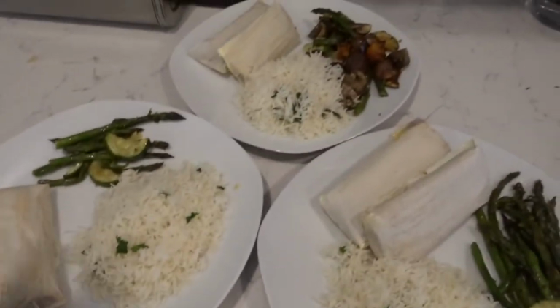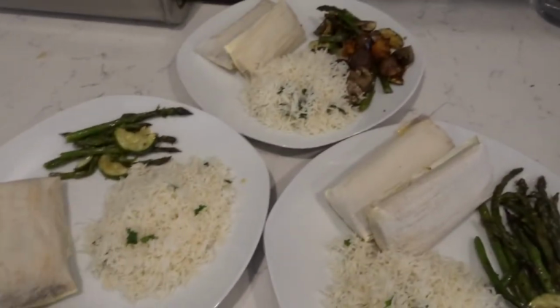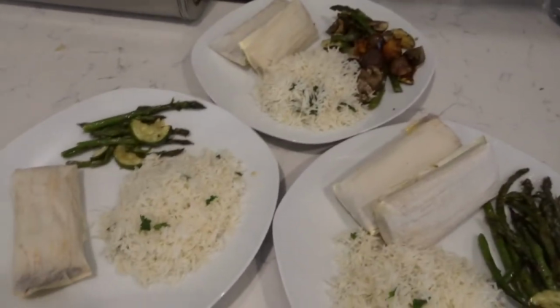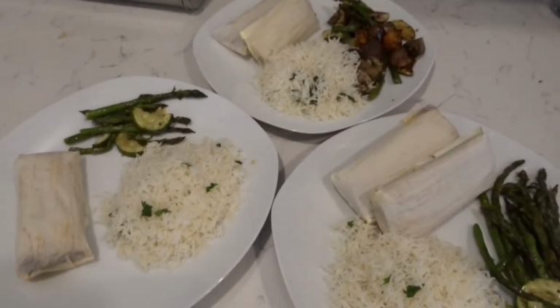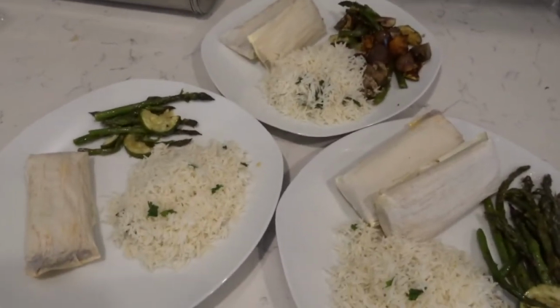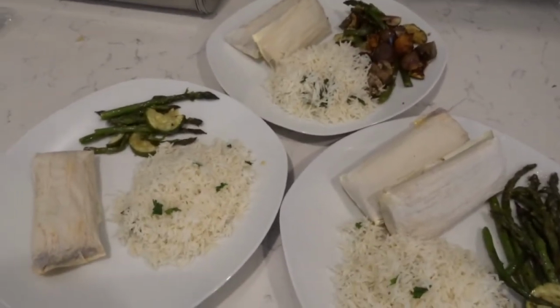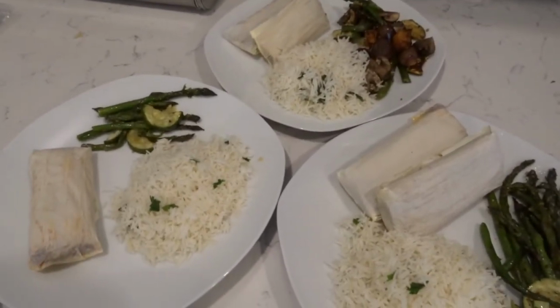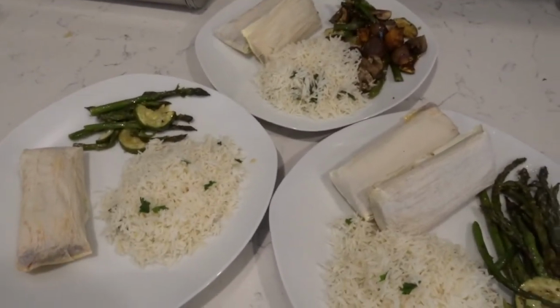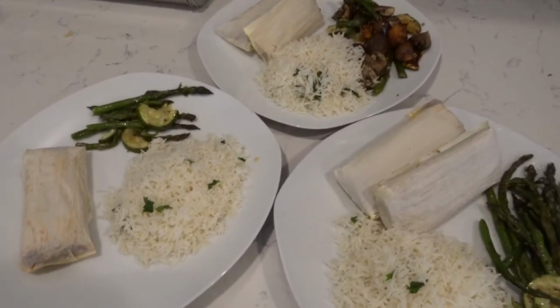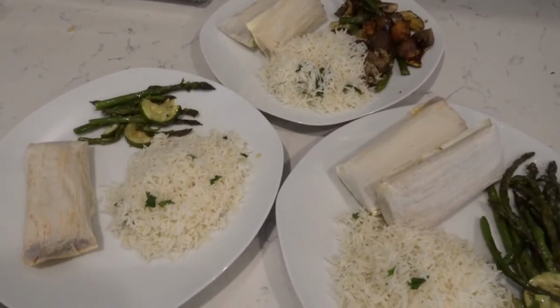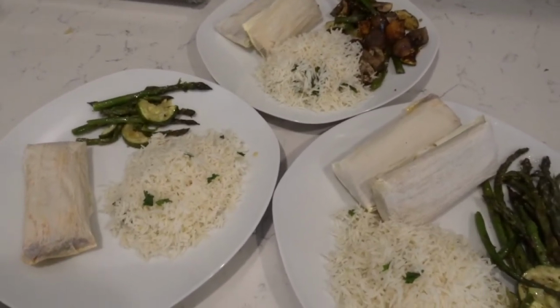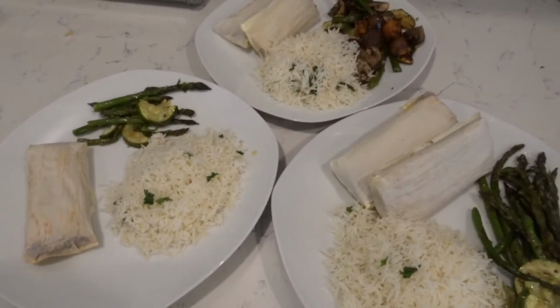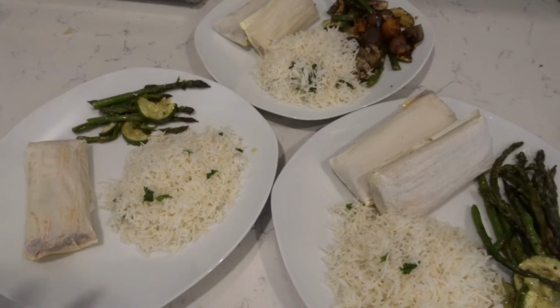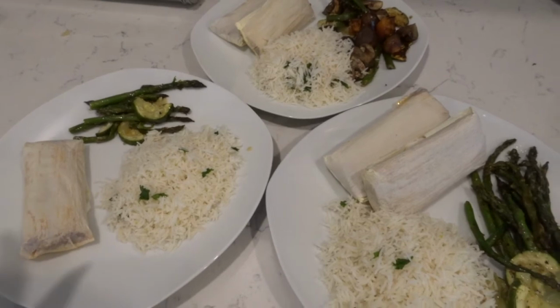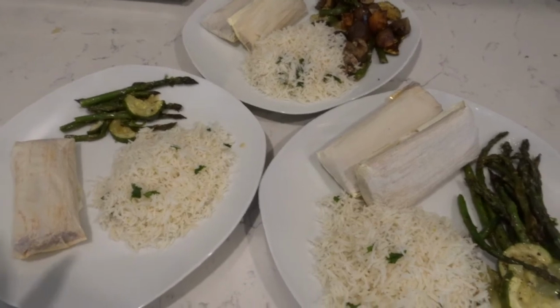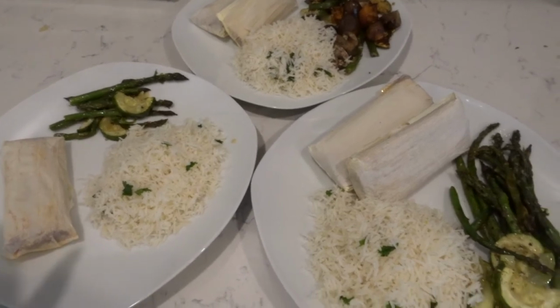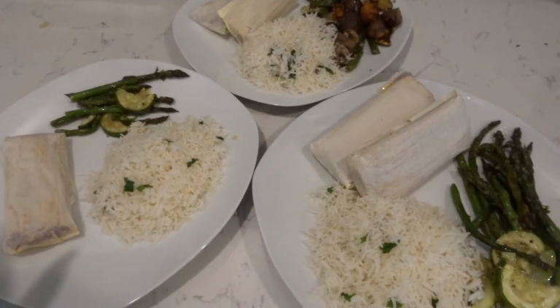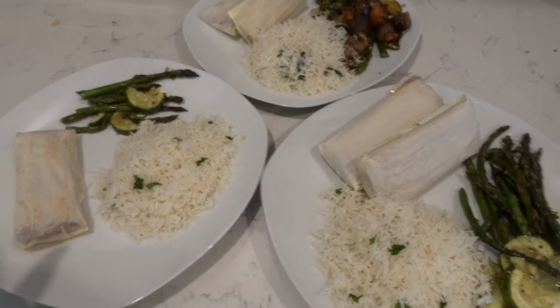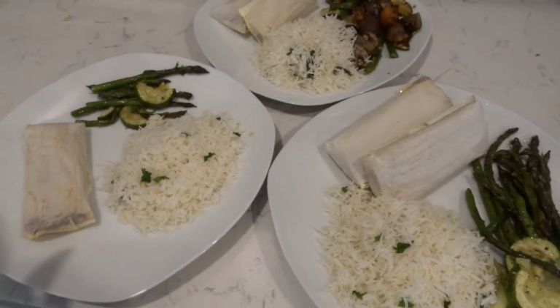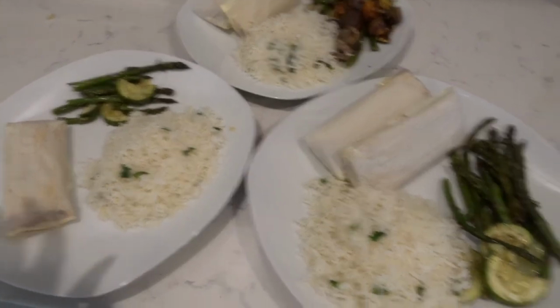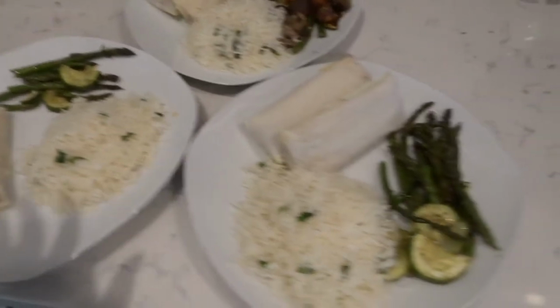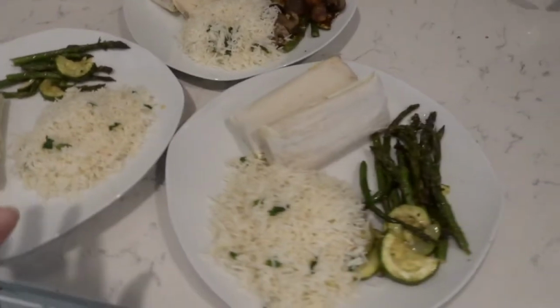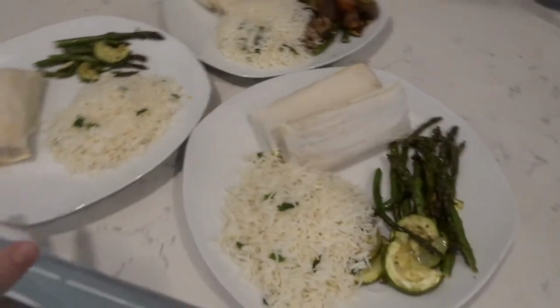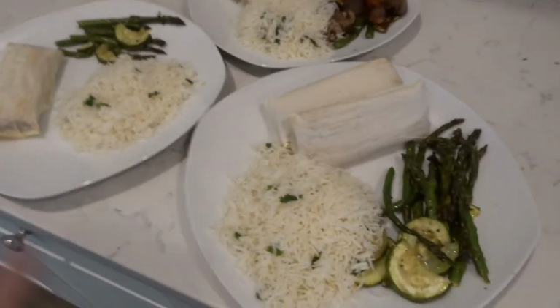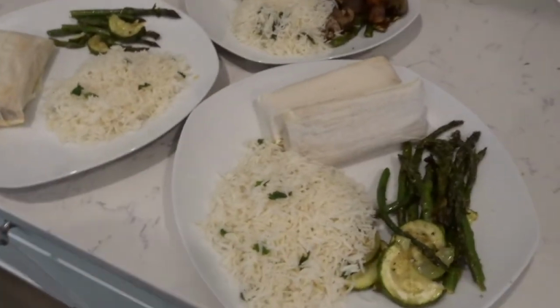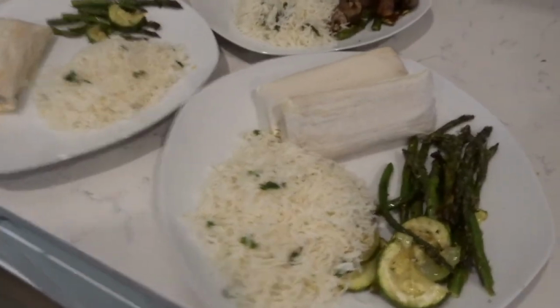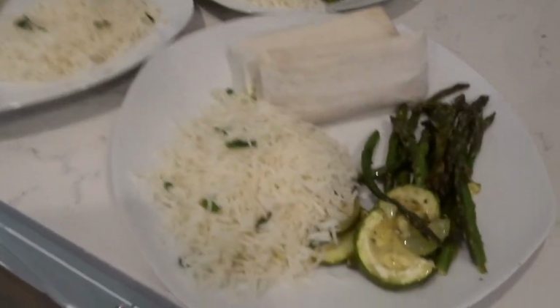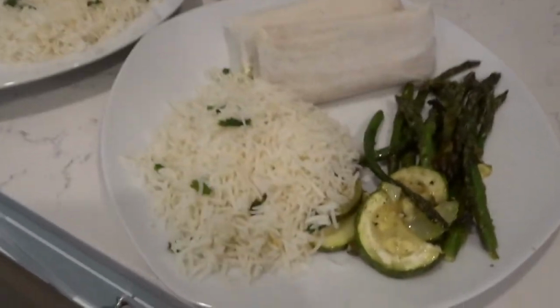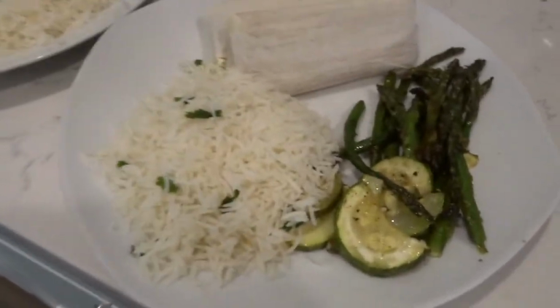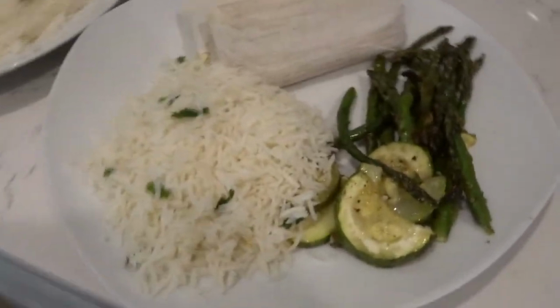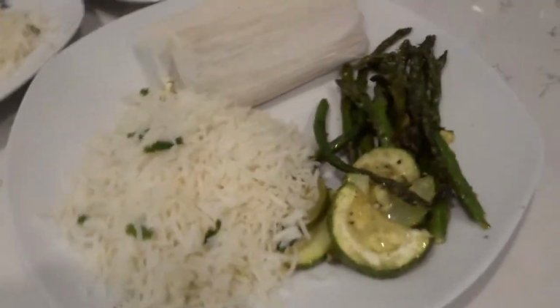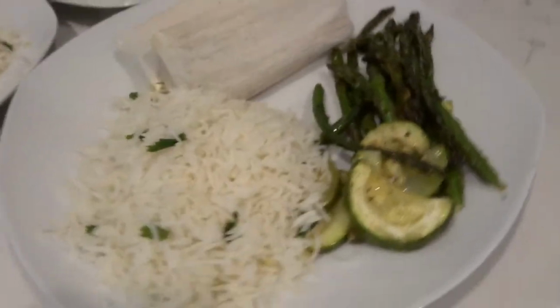Super heavy-handed me putting the rice on the plates, but that's okay. And yeah, this is what's going to be for dinner tonight.